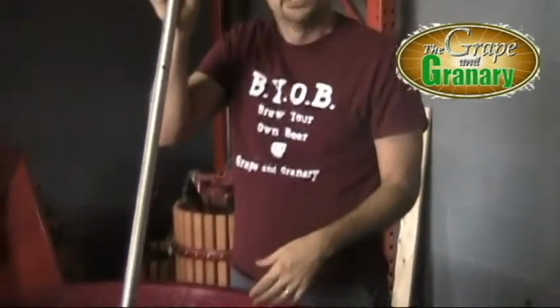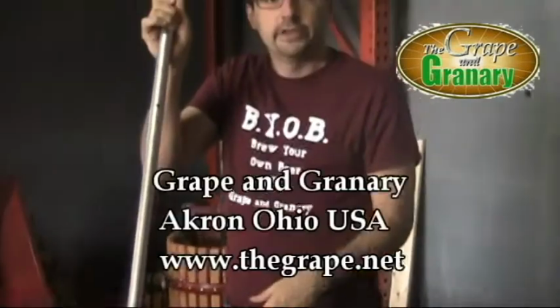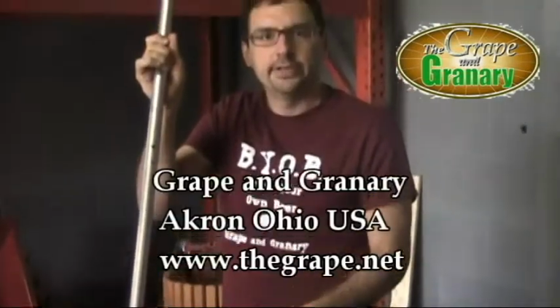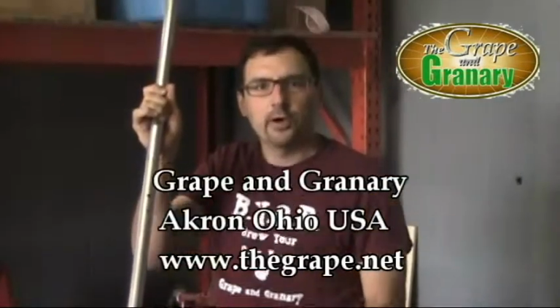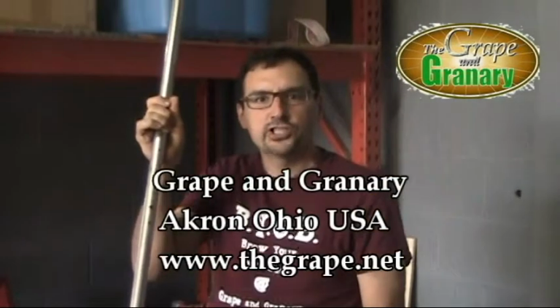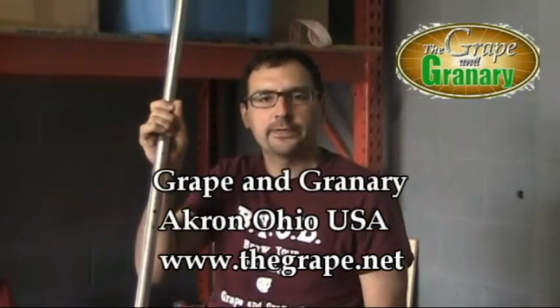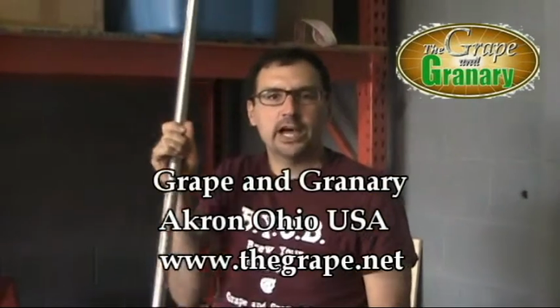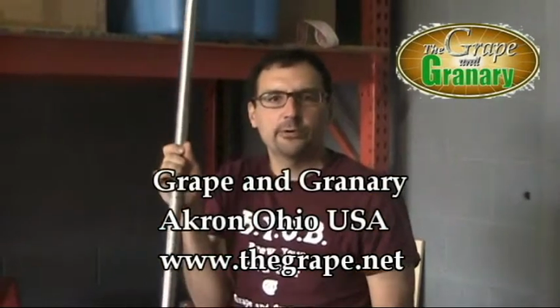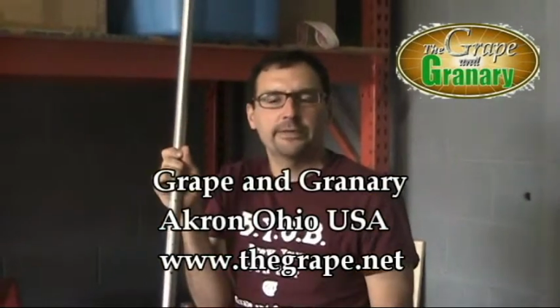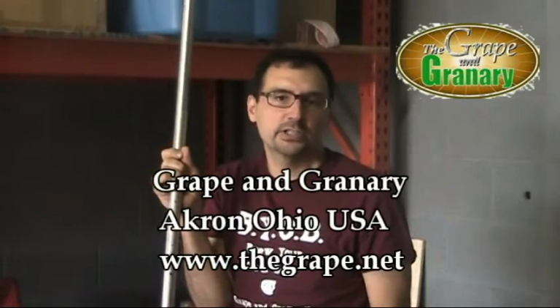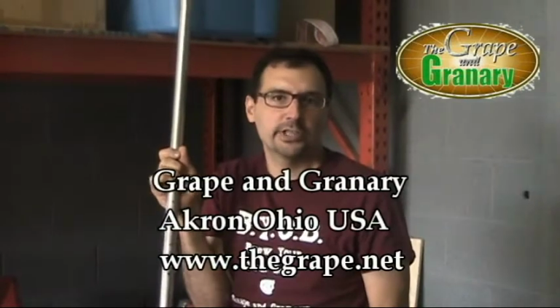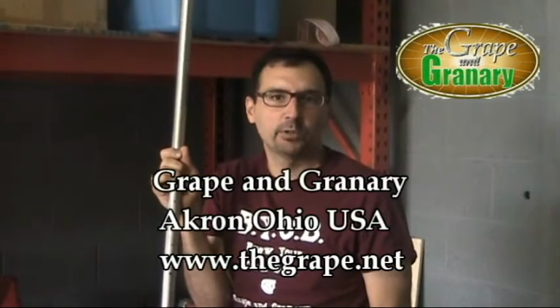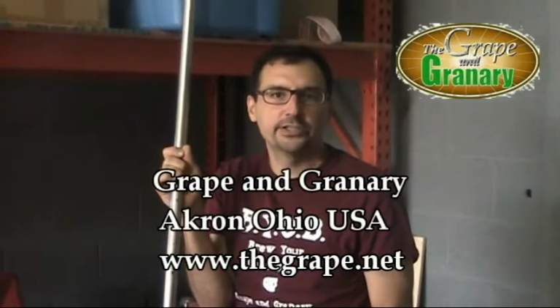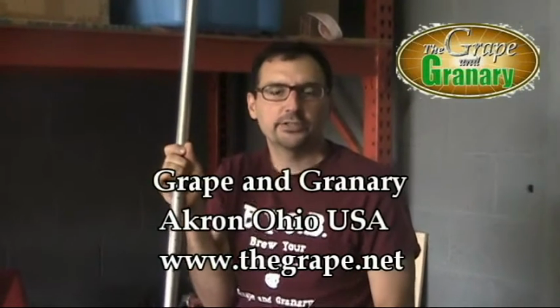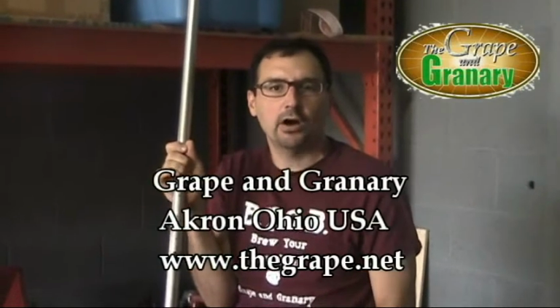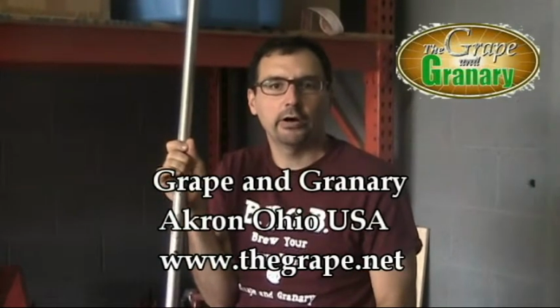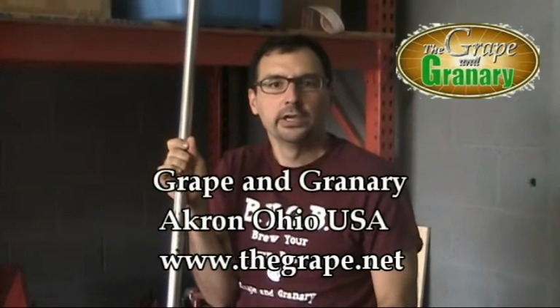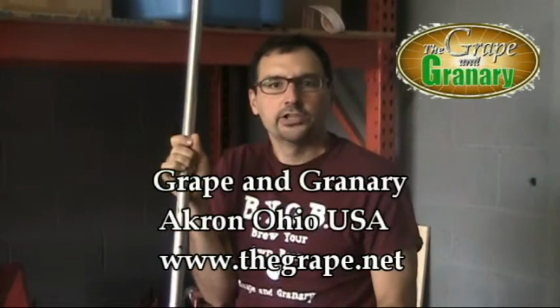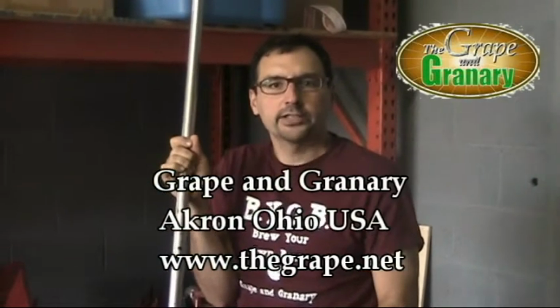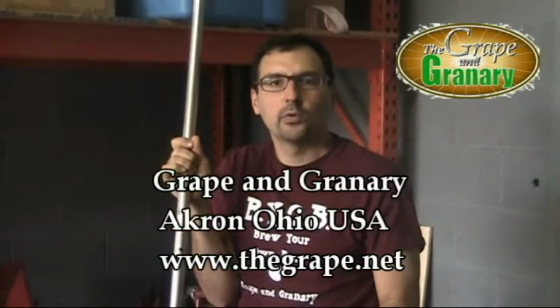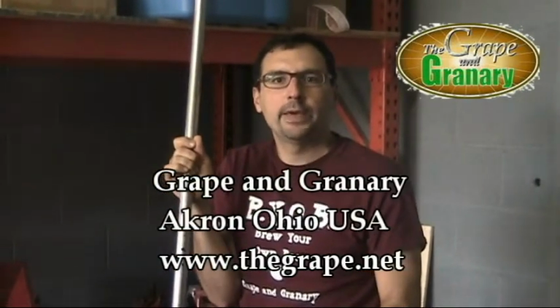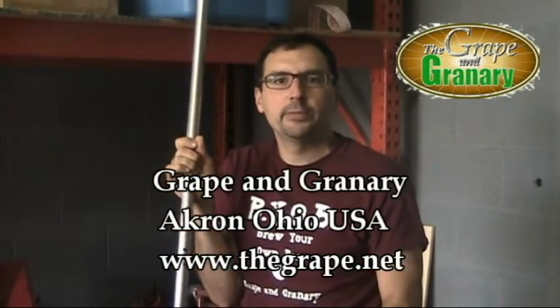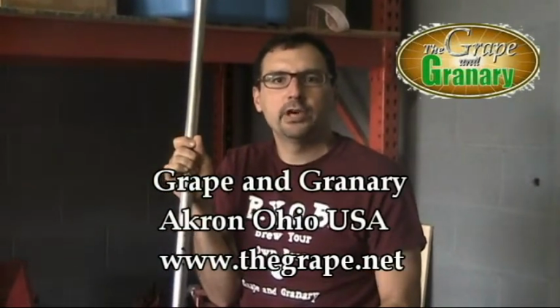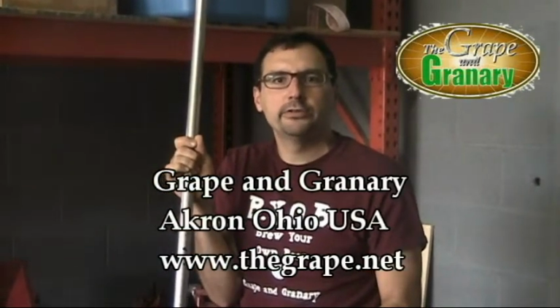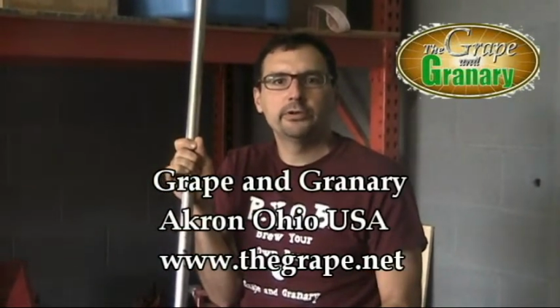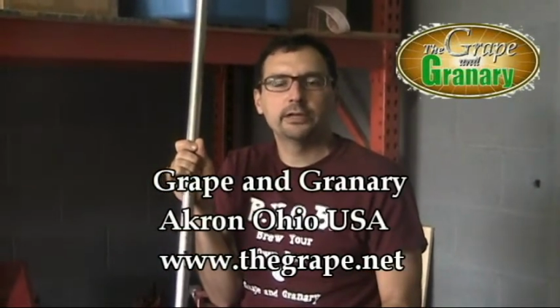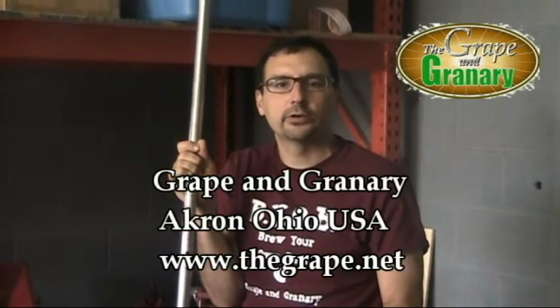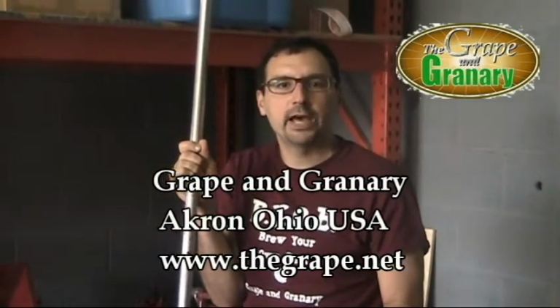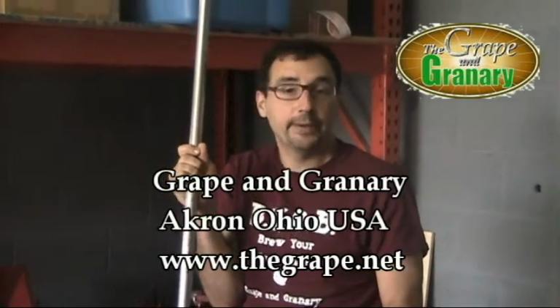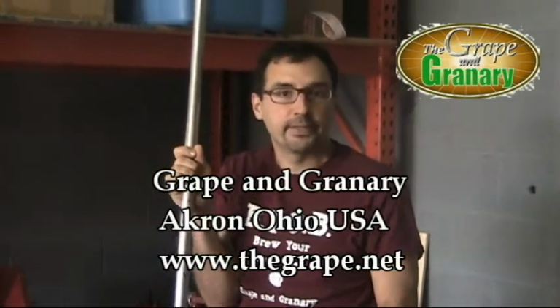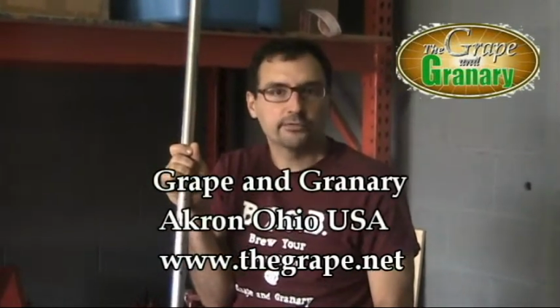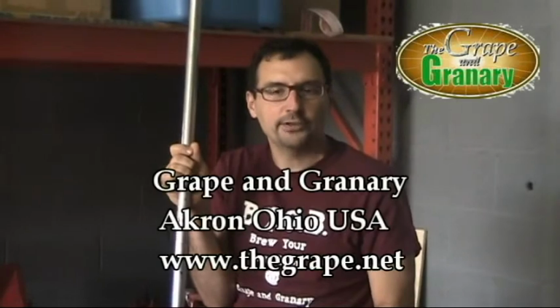If you have any questions about this item or anything else that we sell, please give us a call or check us out on the web at www.thegrape.net. Thanks for watching.